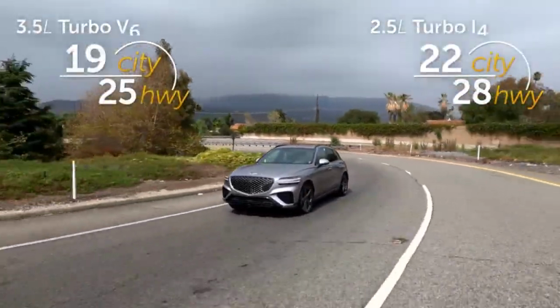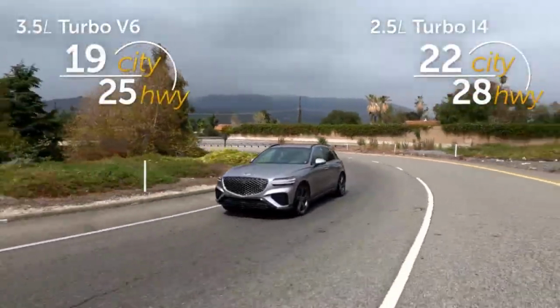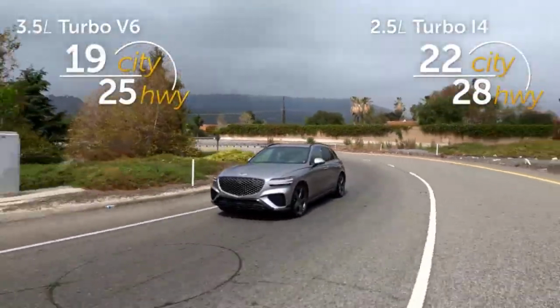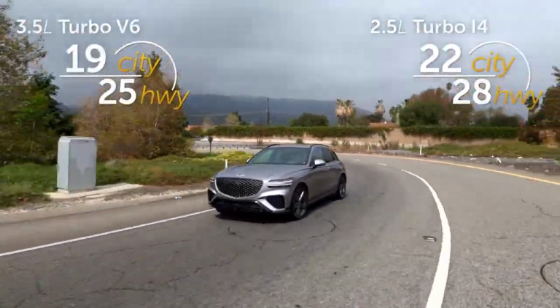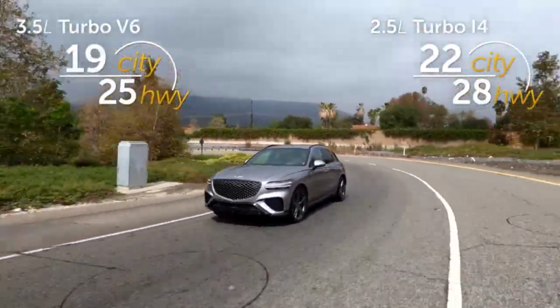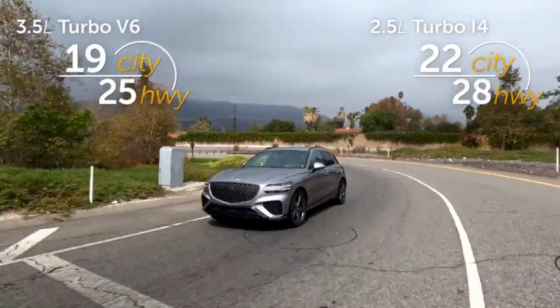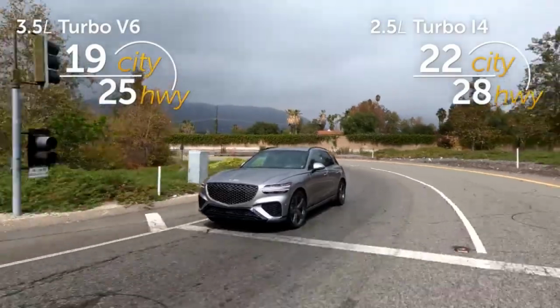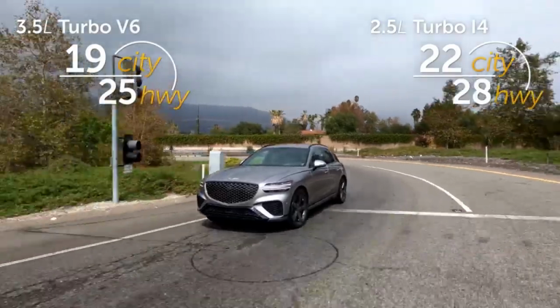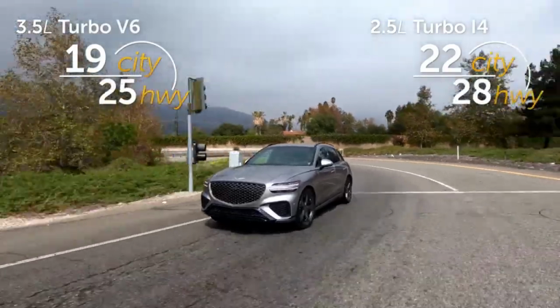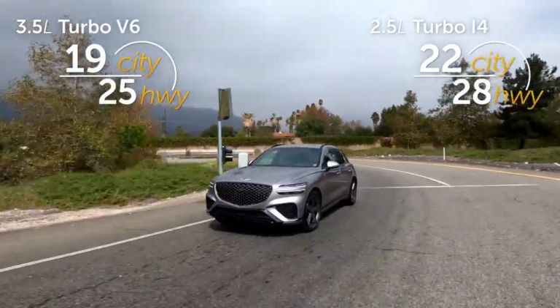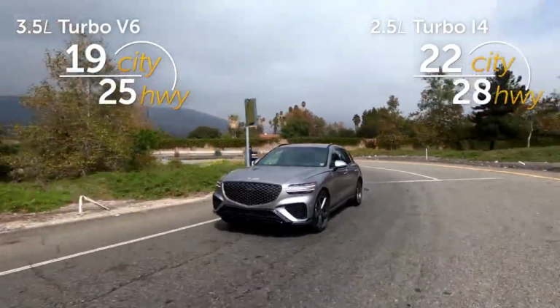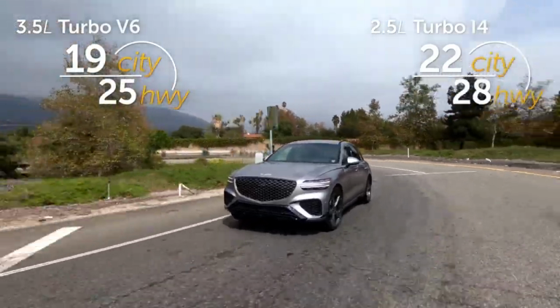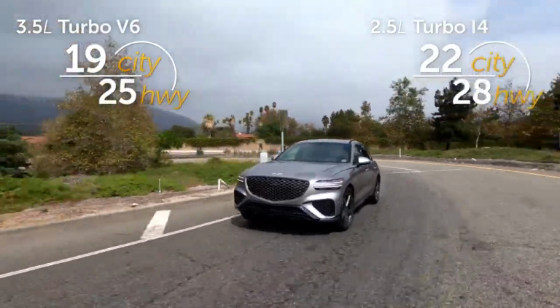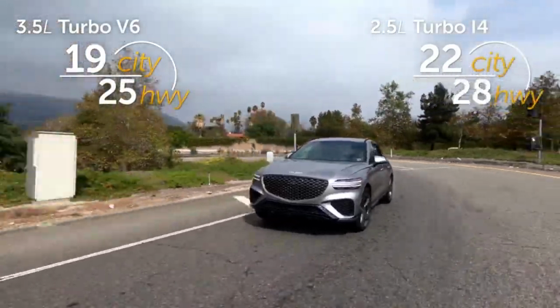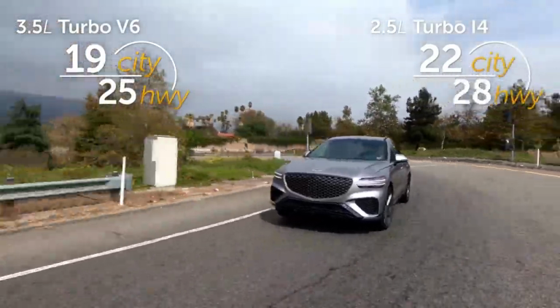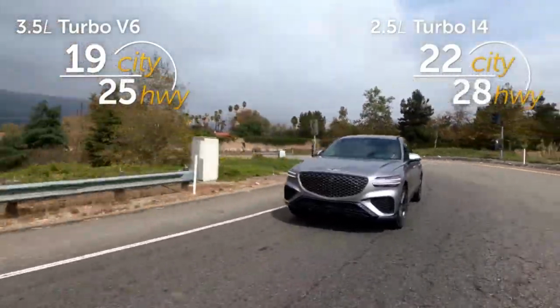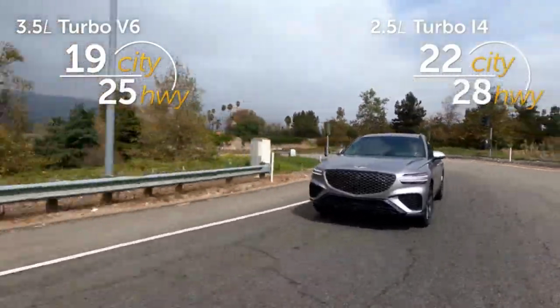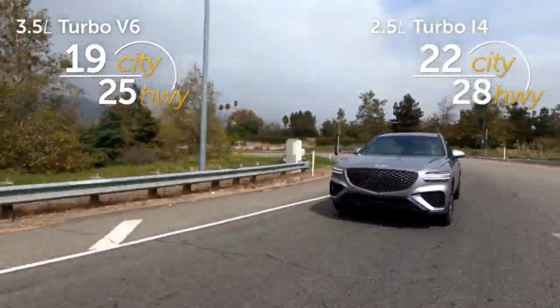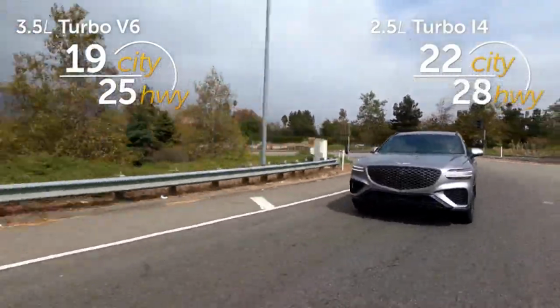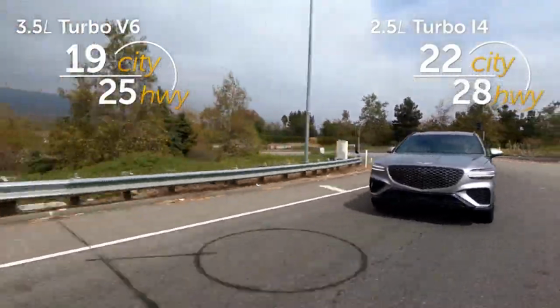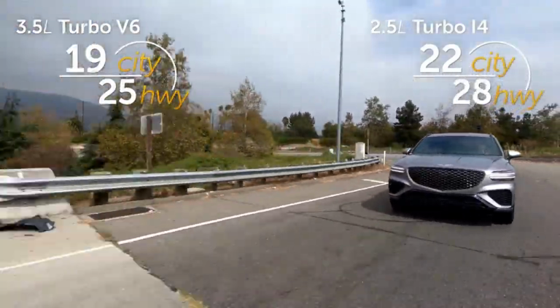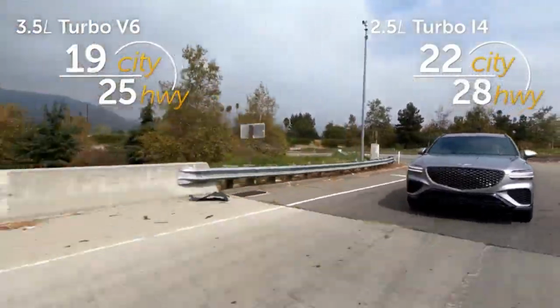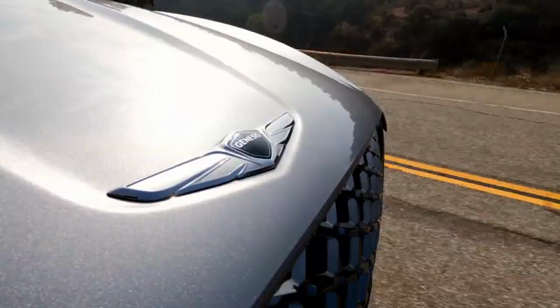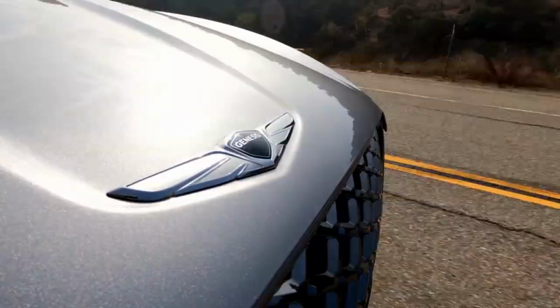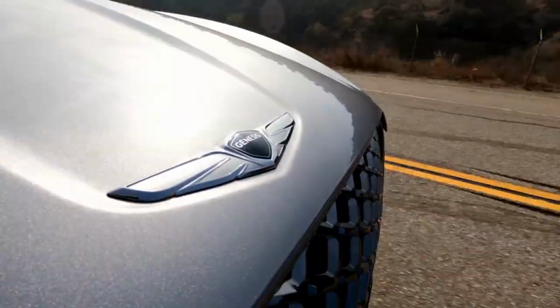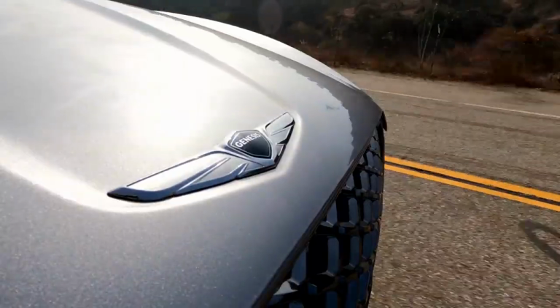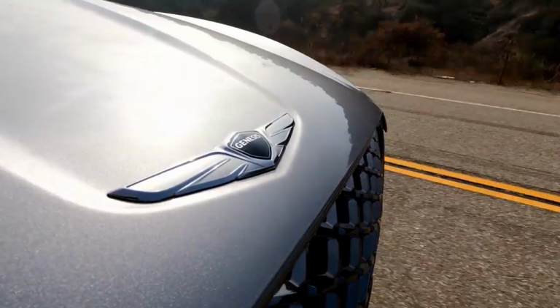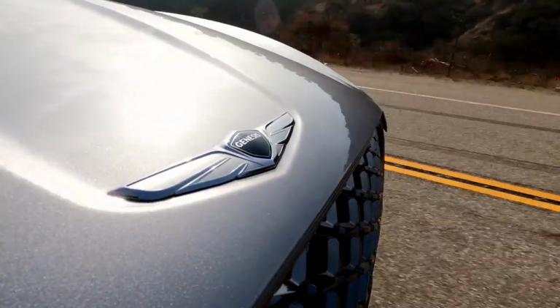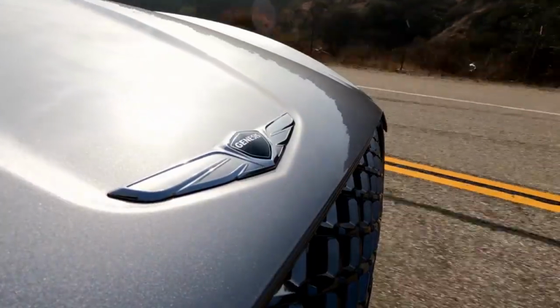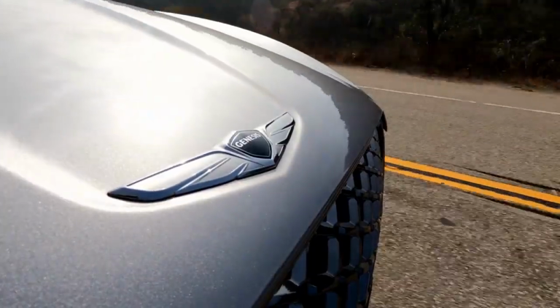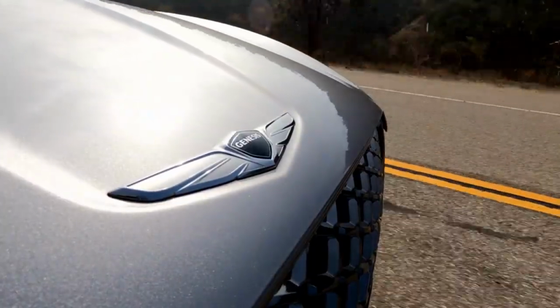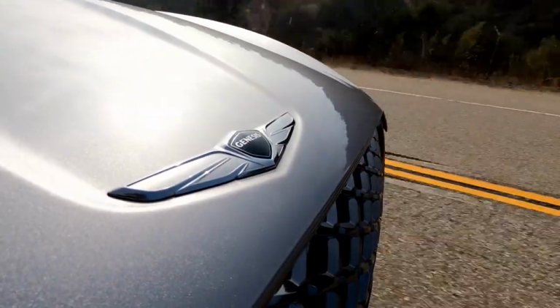Here are the fuel economy figures. It might be nice if Genesis added a hybrid to the lineup.